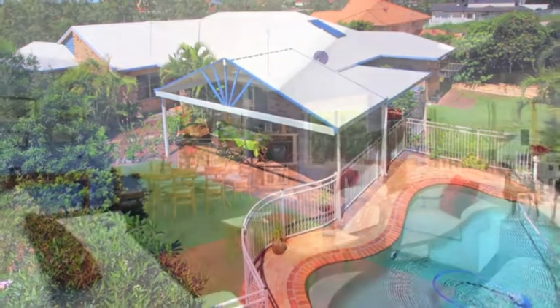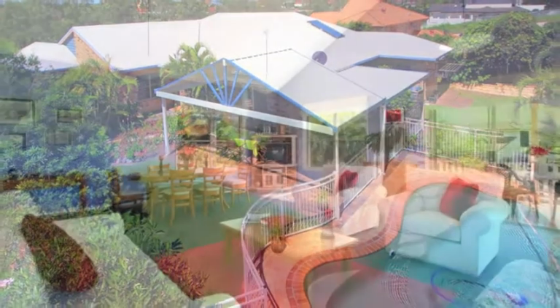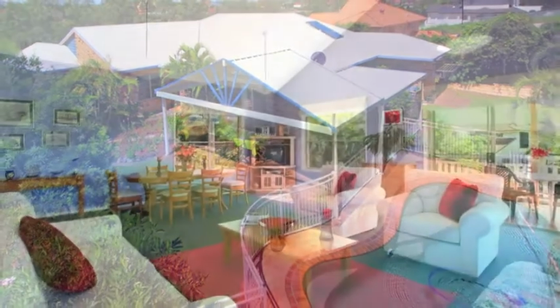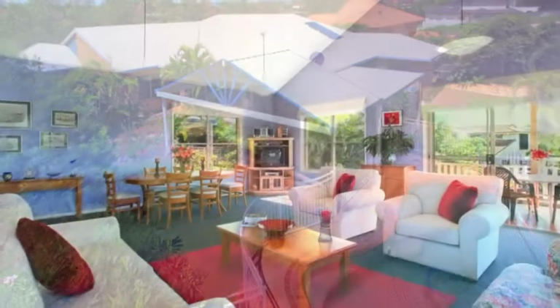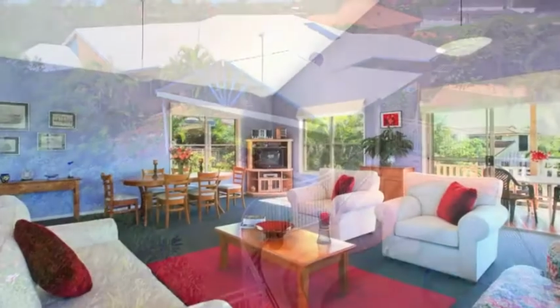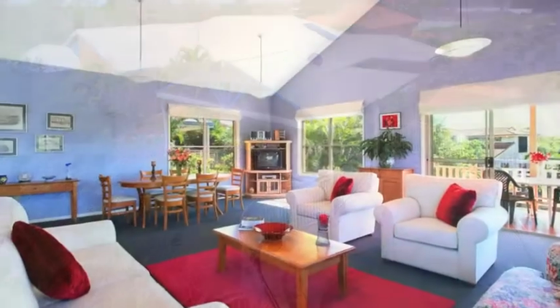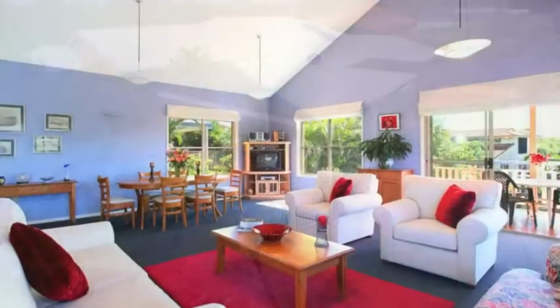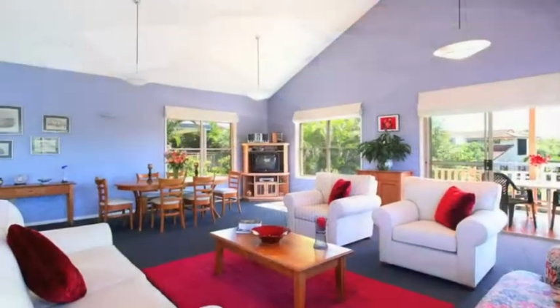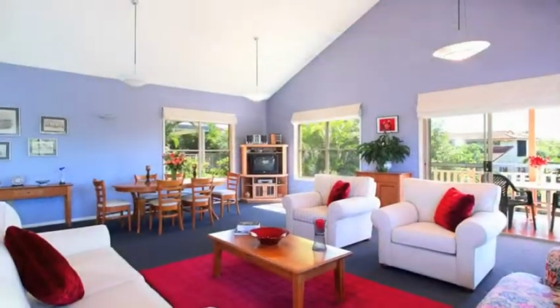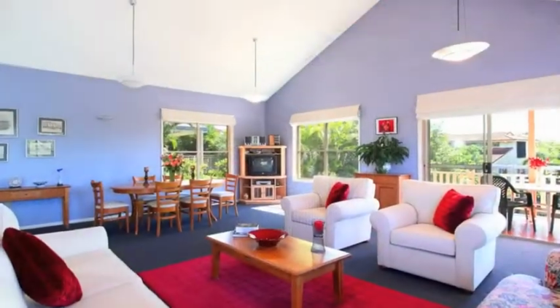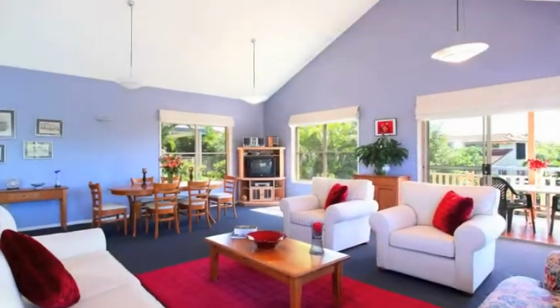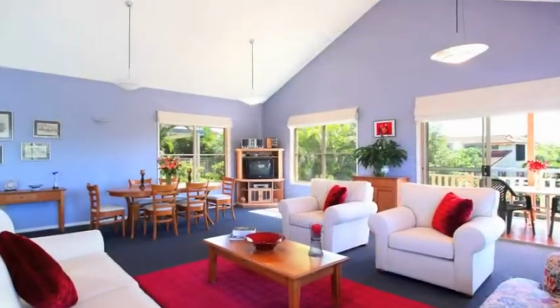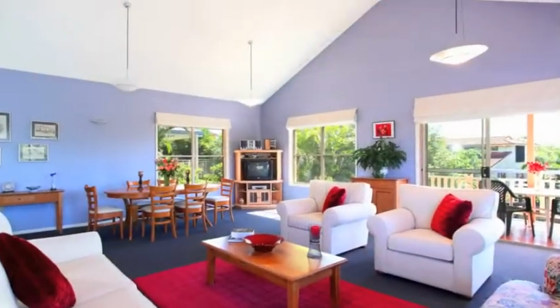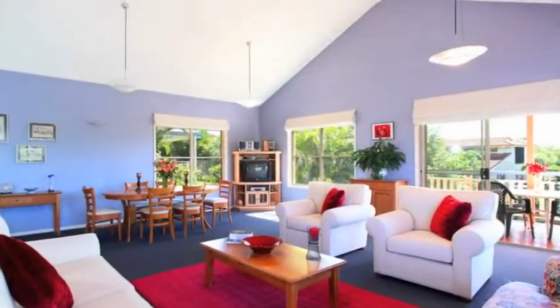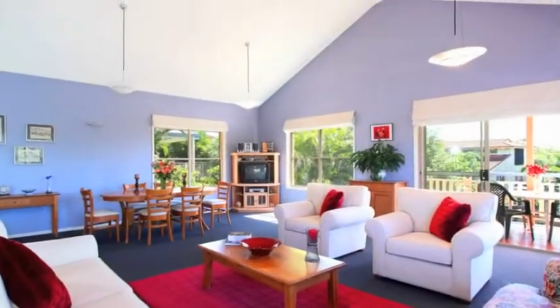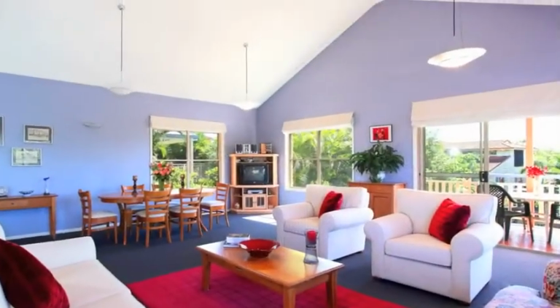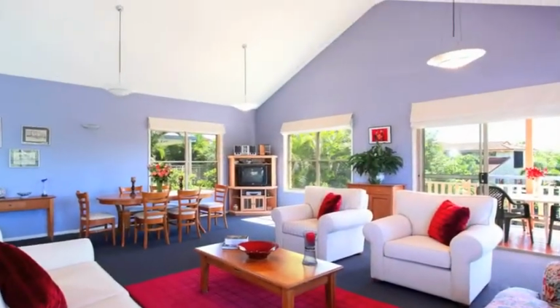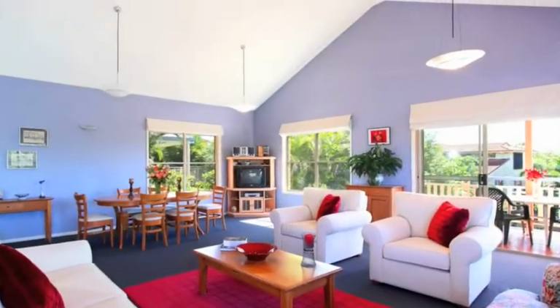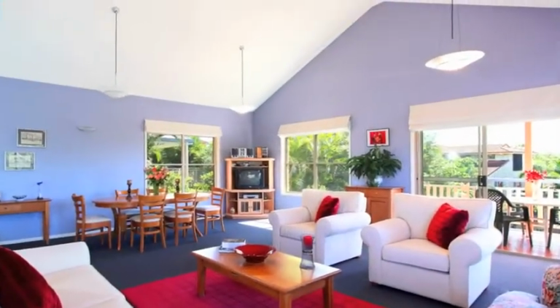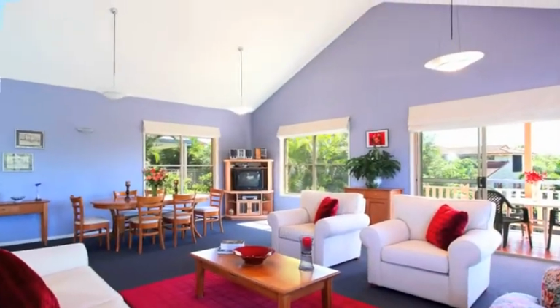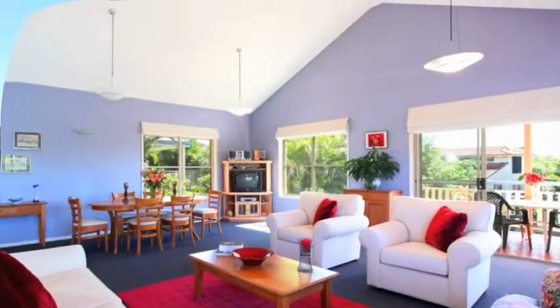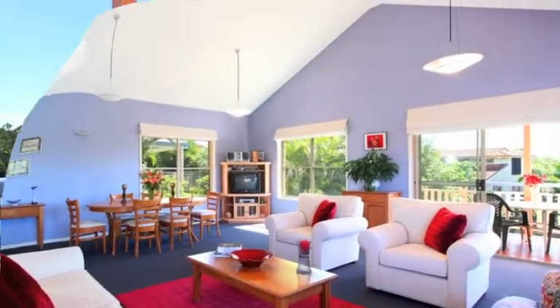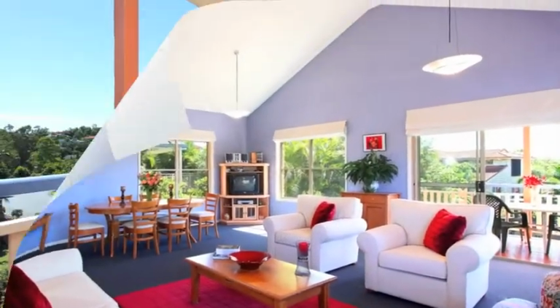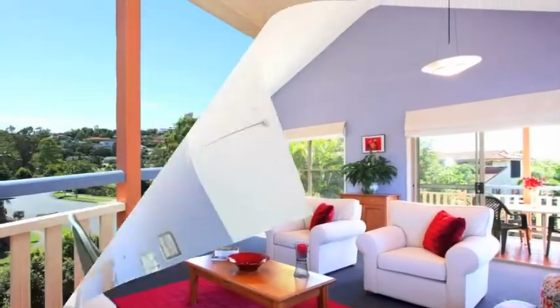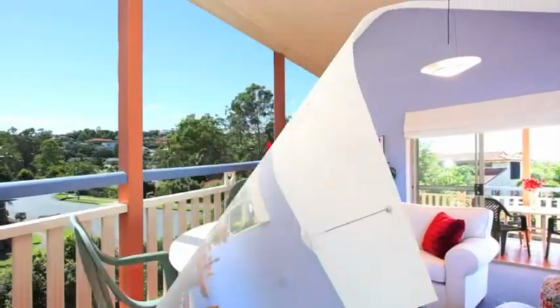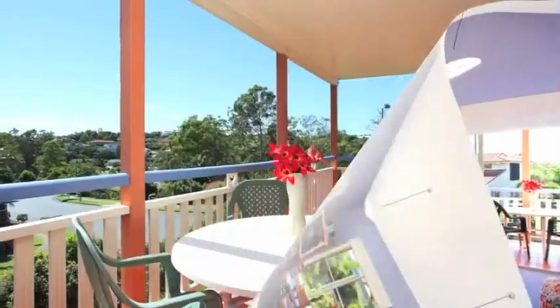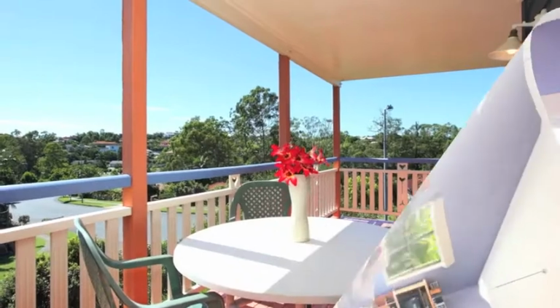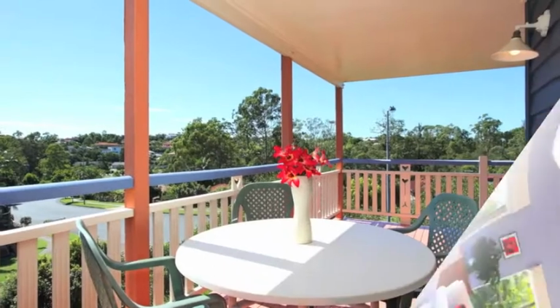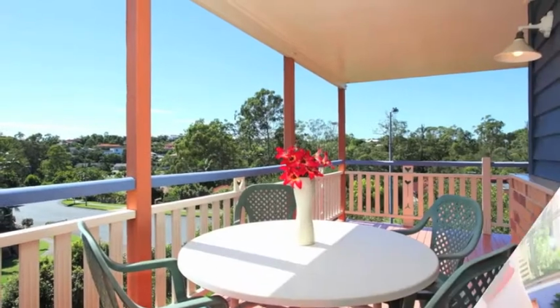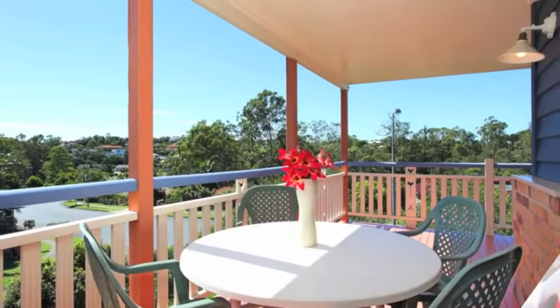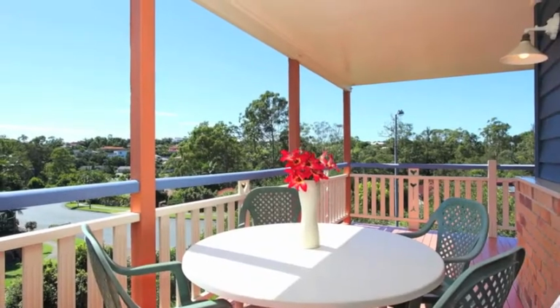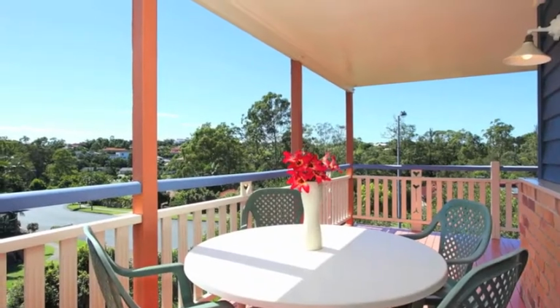You'll just love the large family lounge and dining room with fantastic cathedral ceilings leading you out to the balcony.